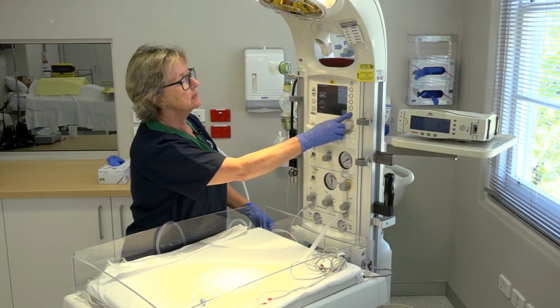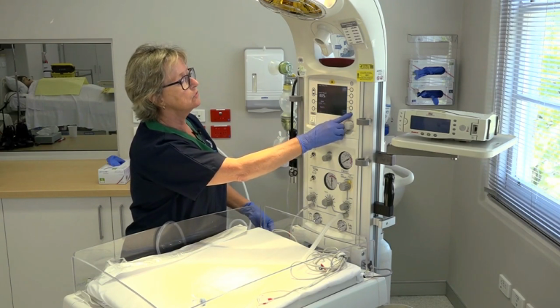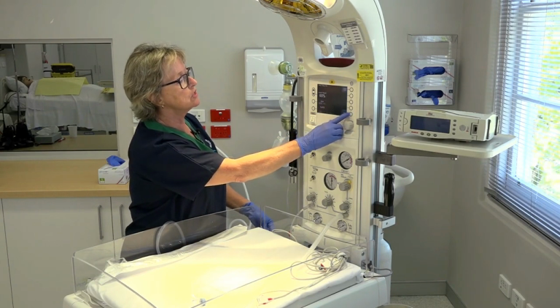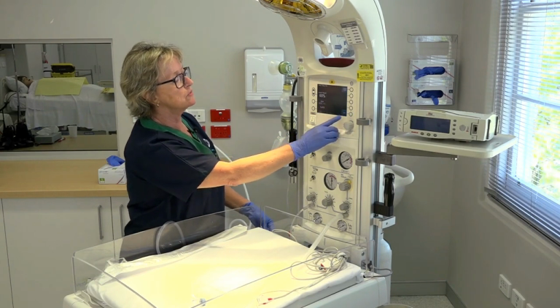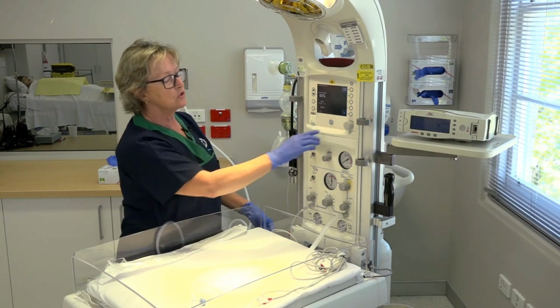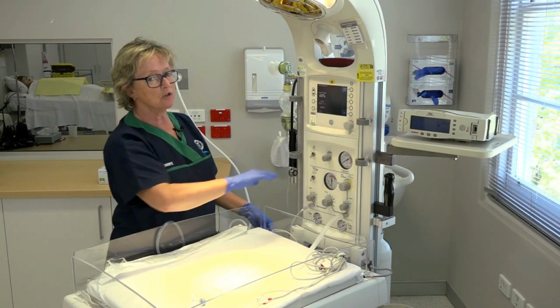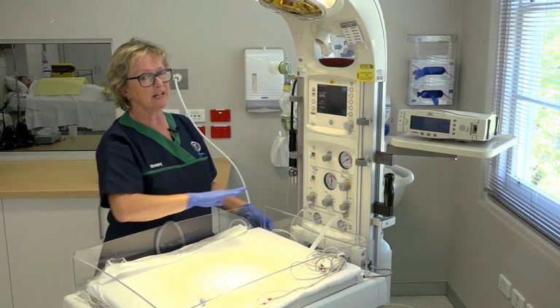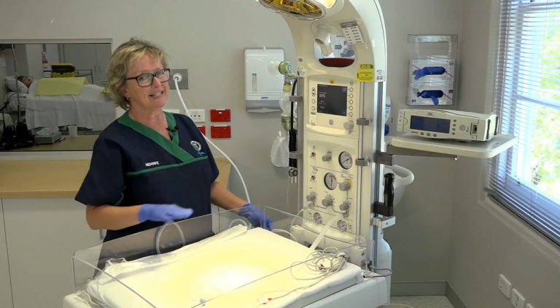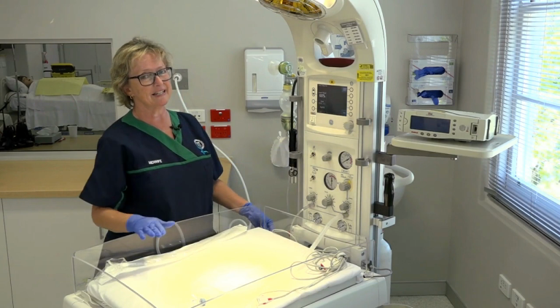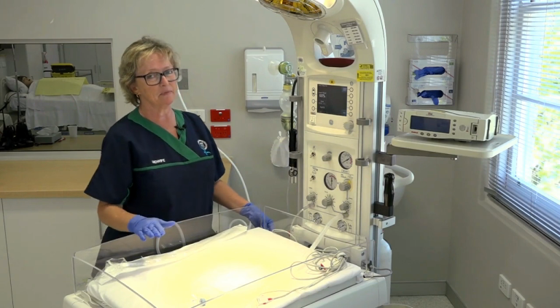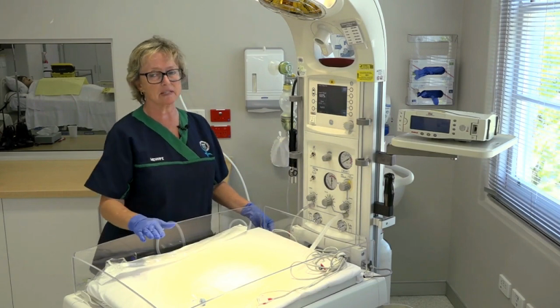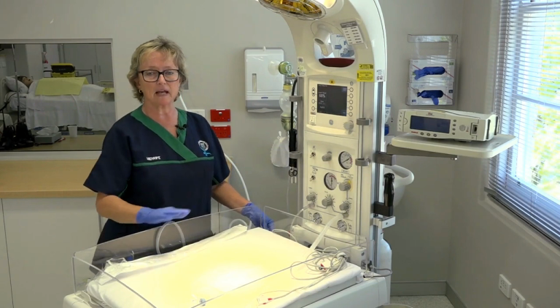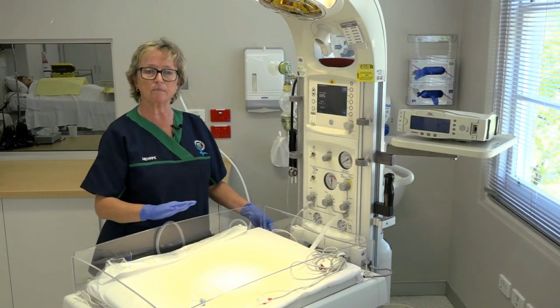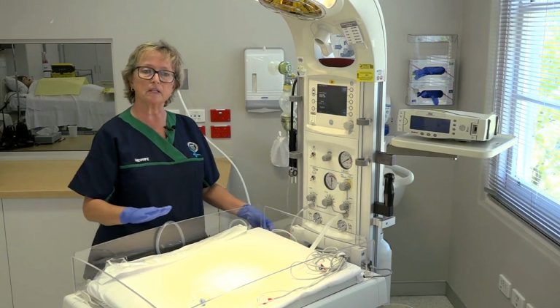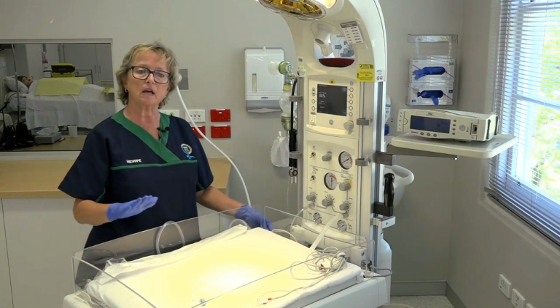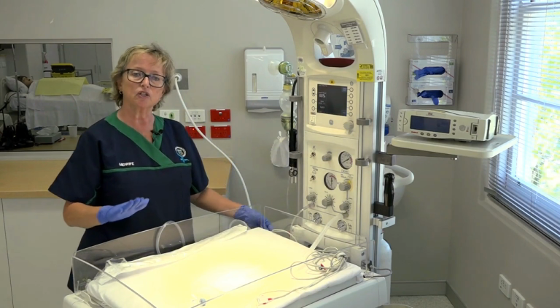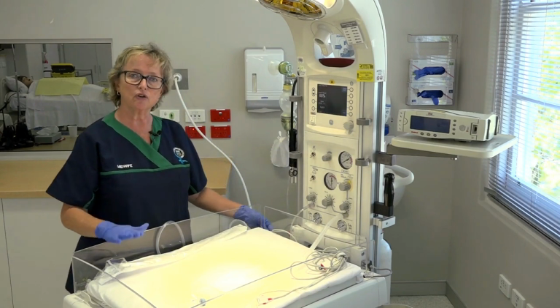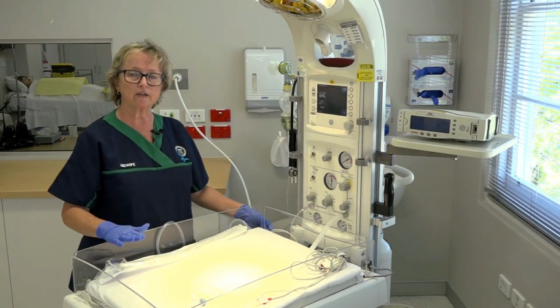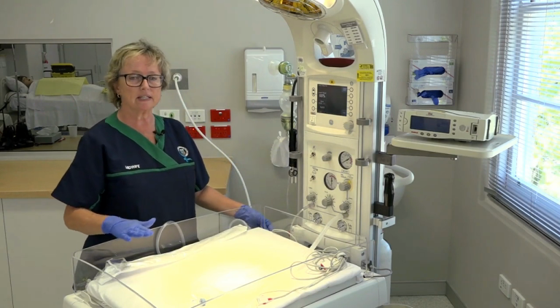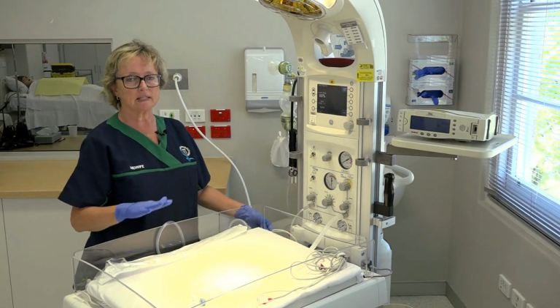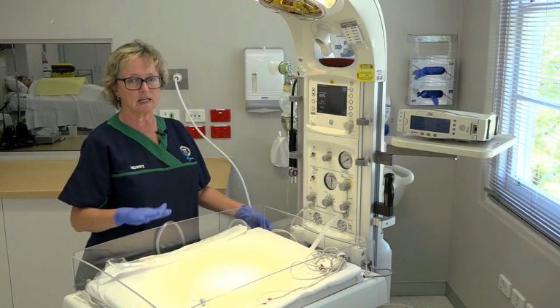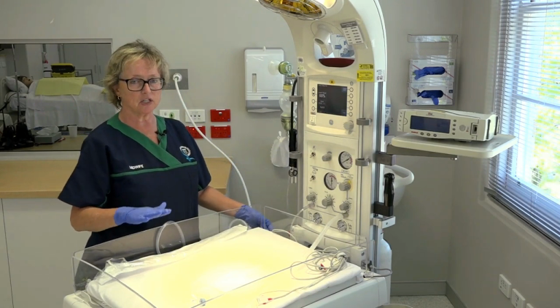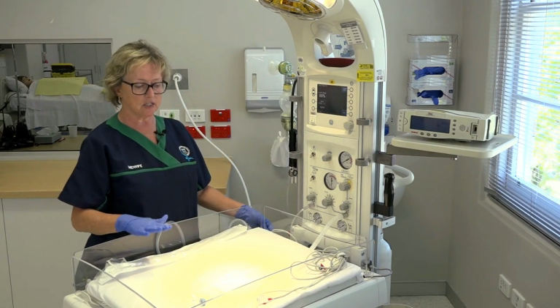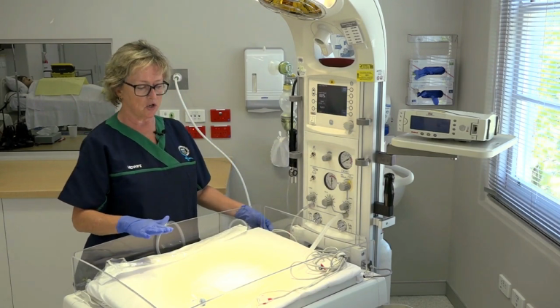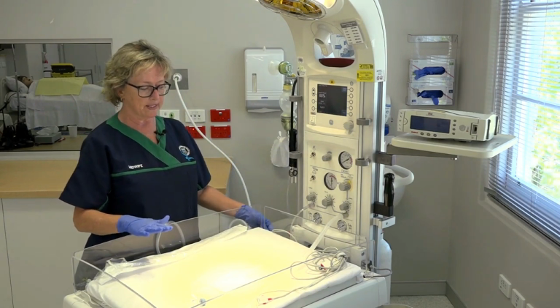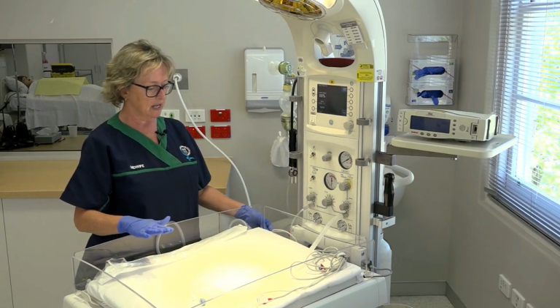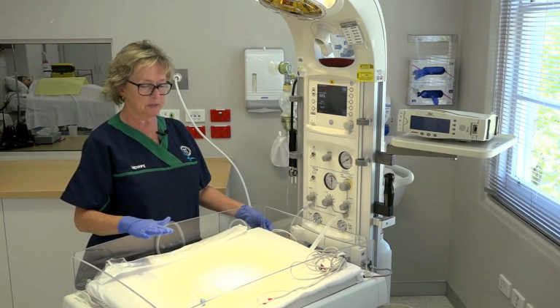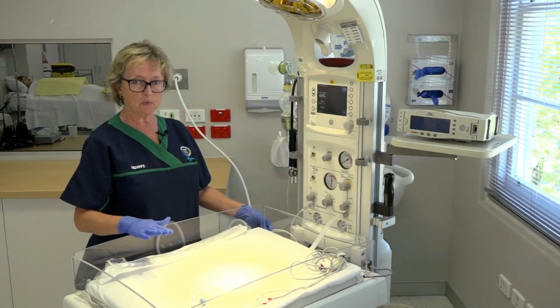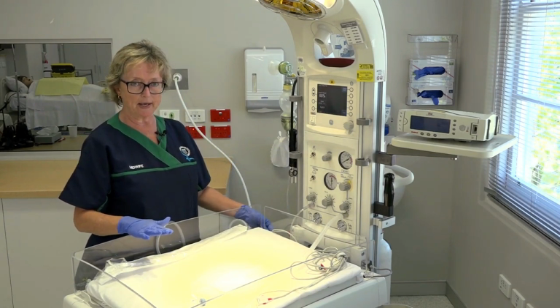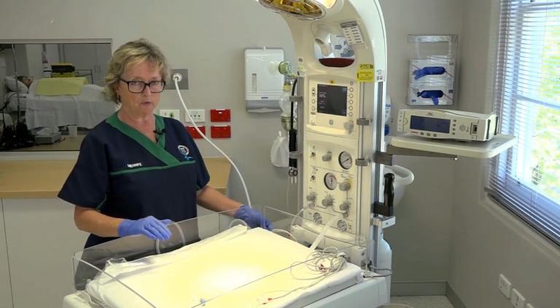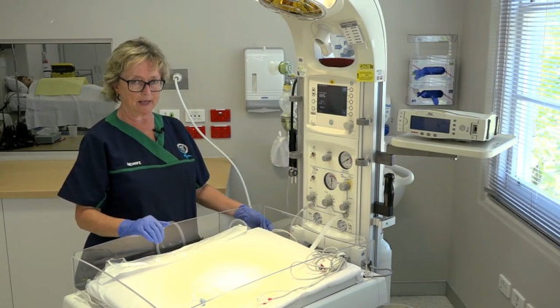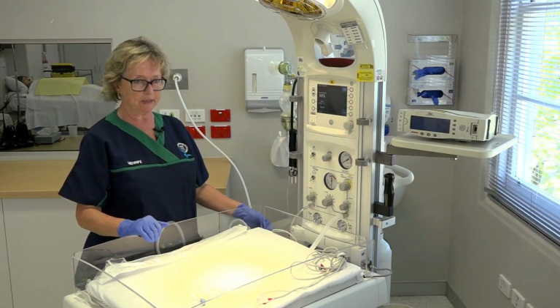You'll notice when you turn it on it has an inbuilt scale, but during a resuscitation it's not the time to be weighing your baby.